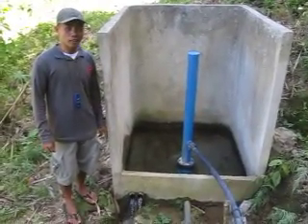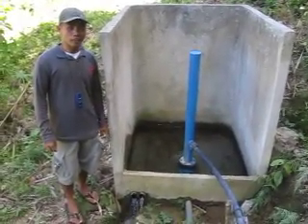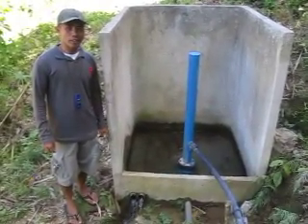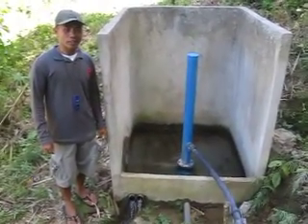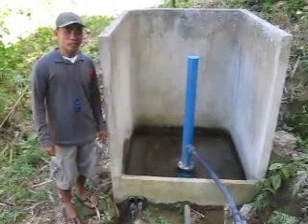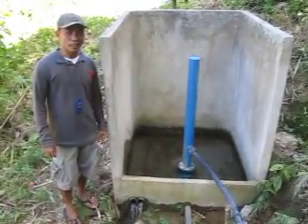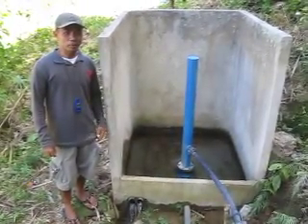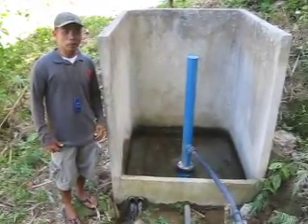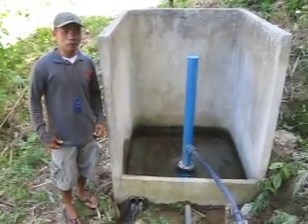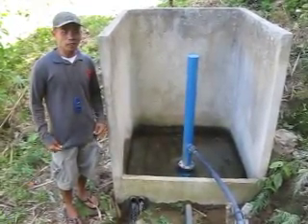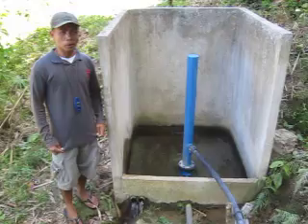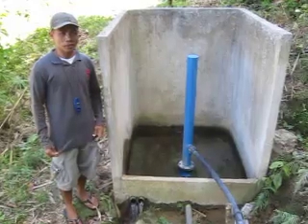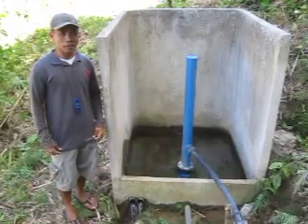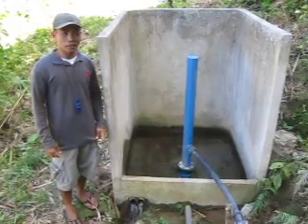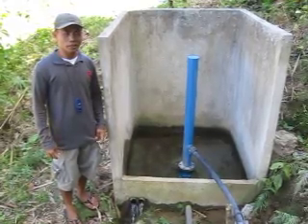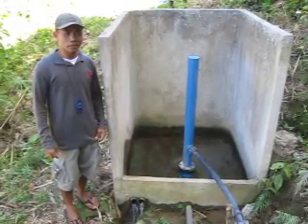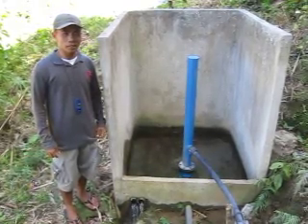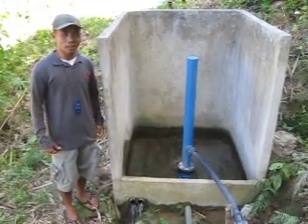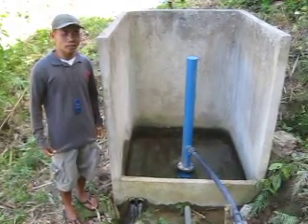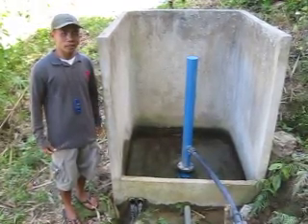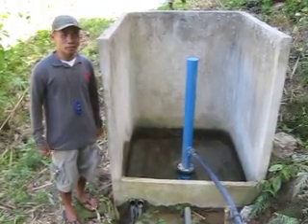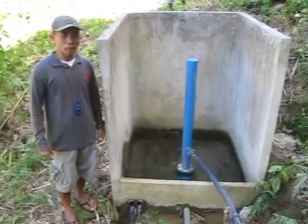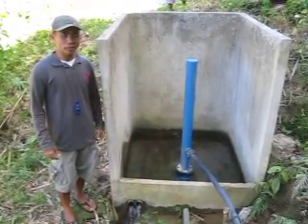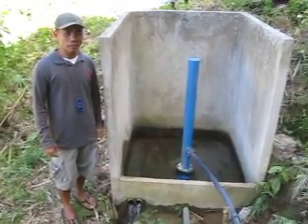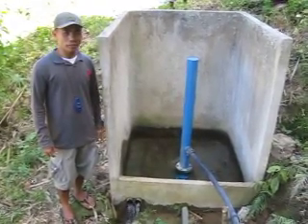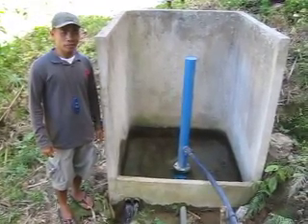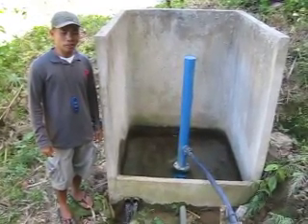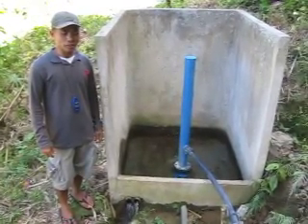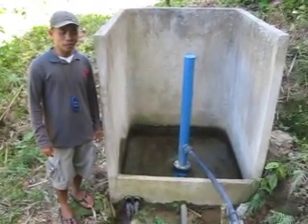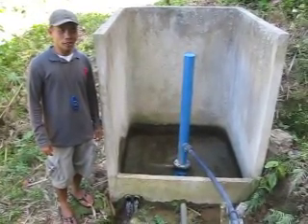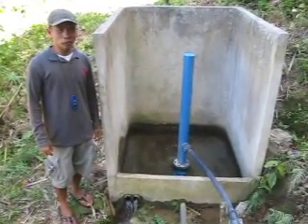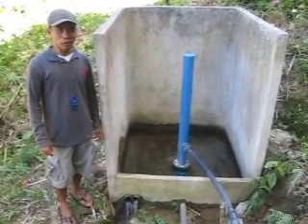I am Marvin Binsaga. I work as a technical man in the Health Foundation.